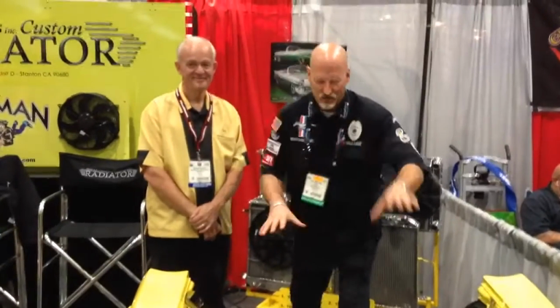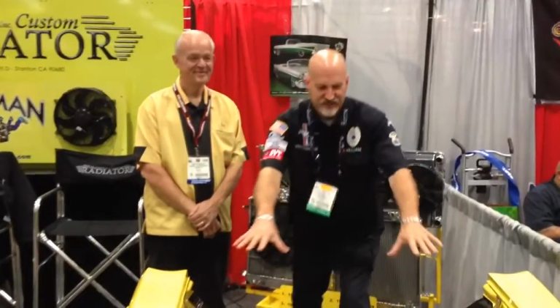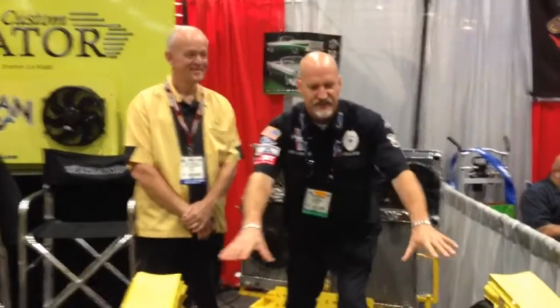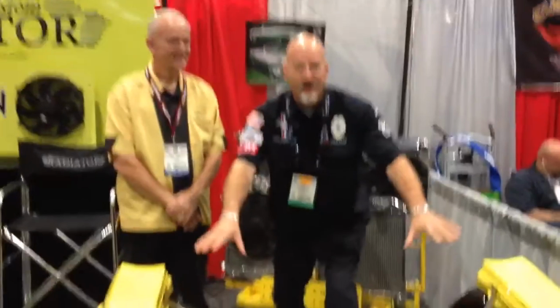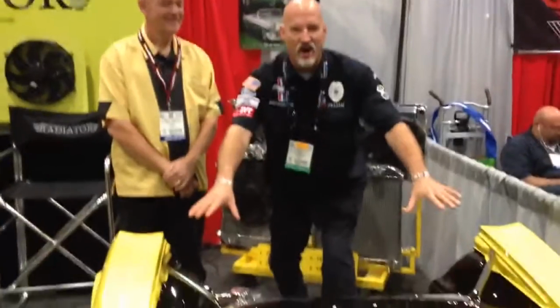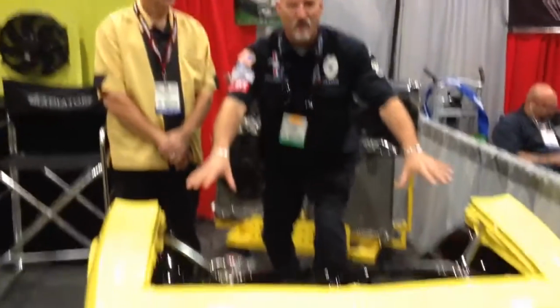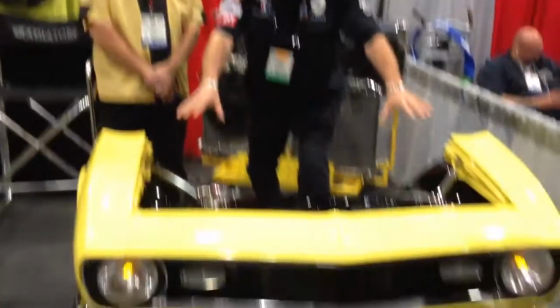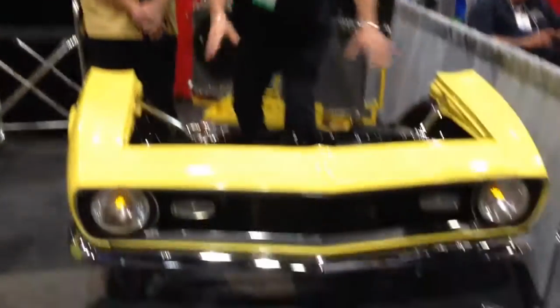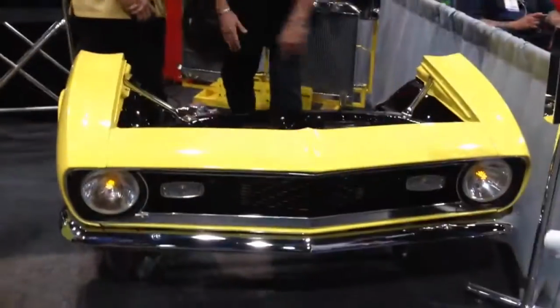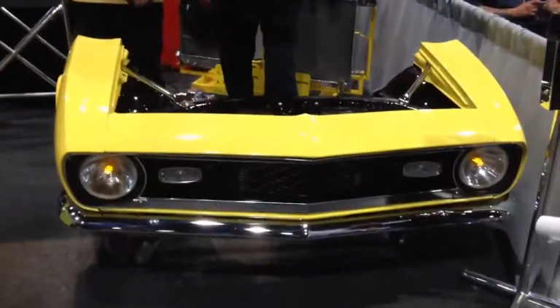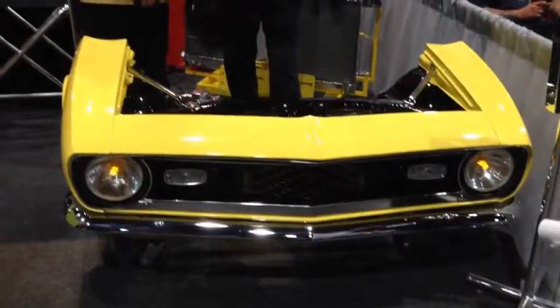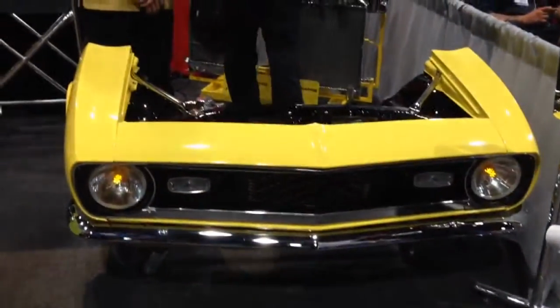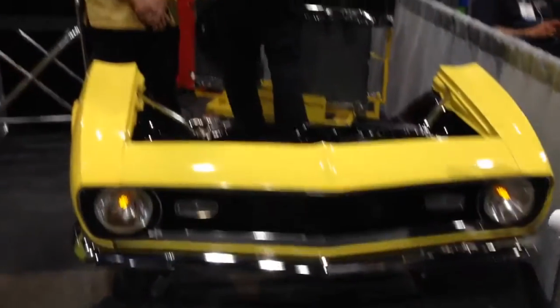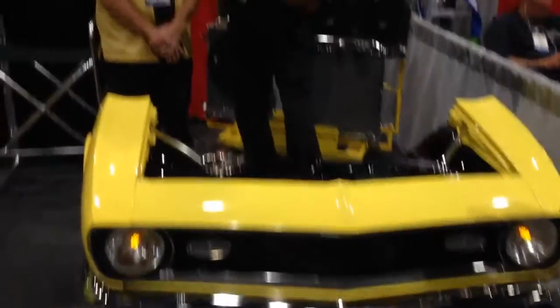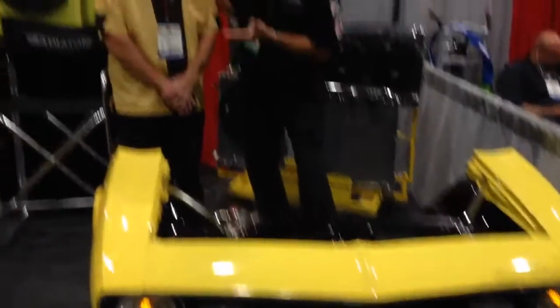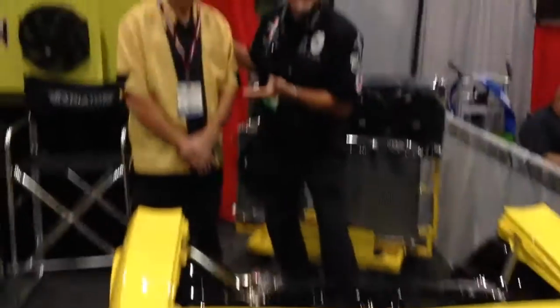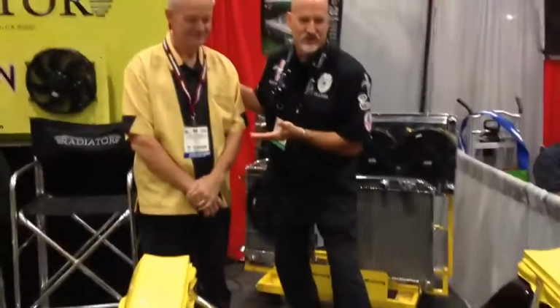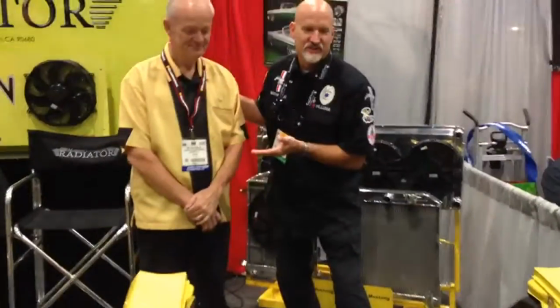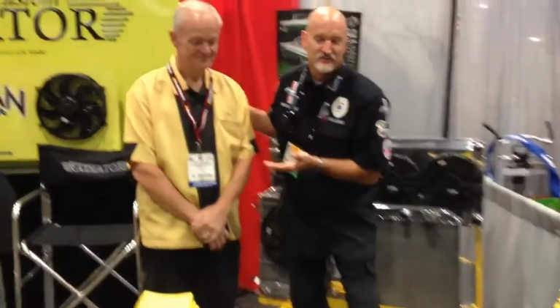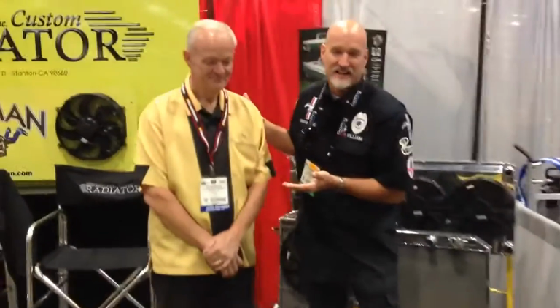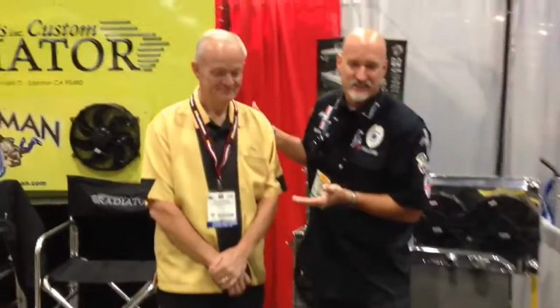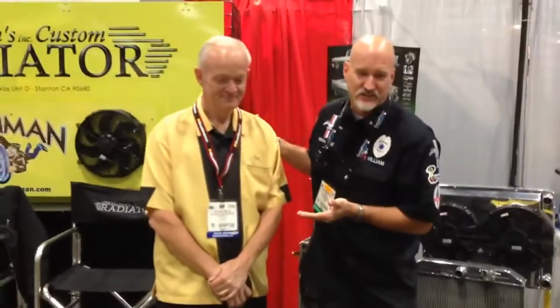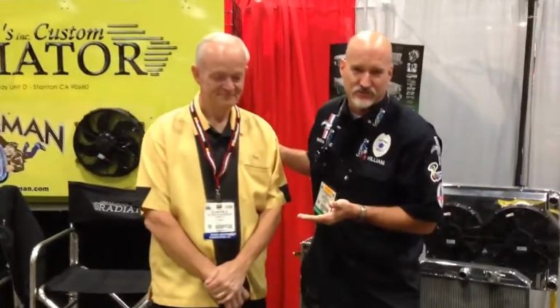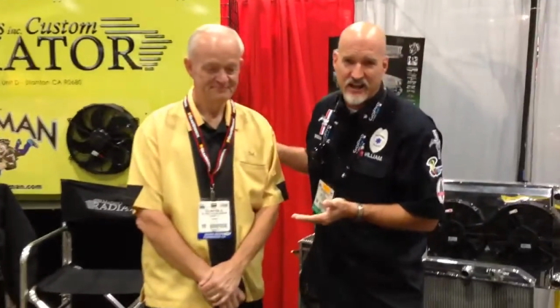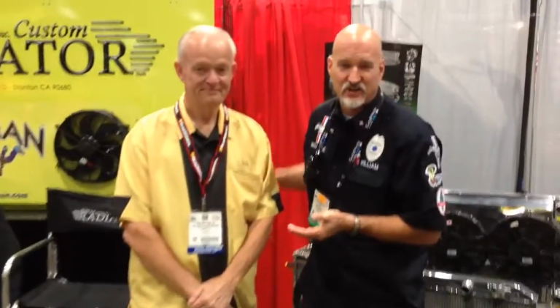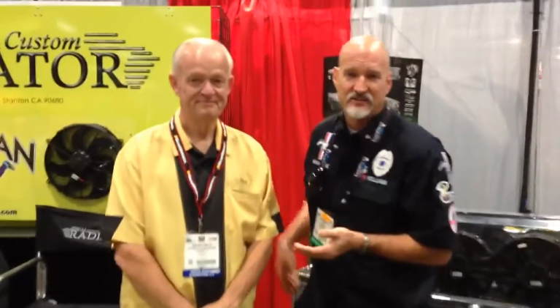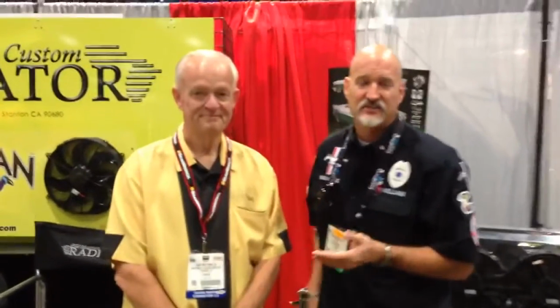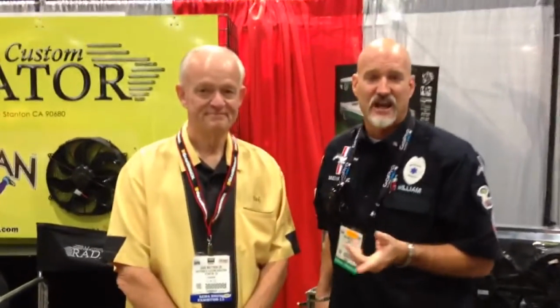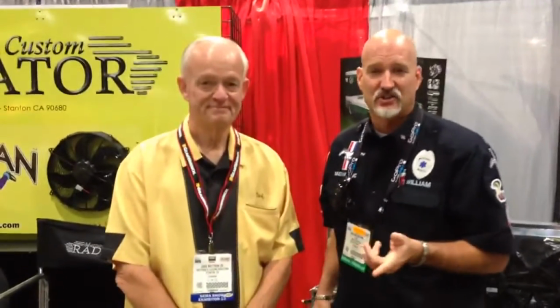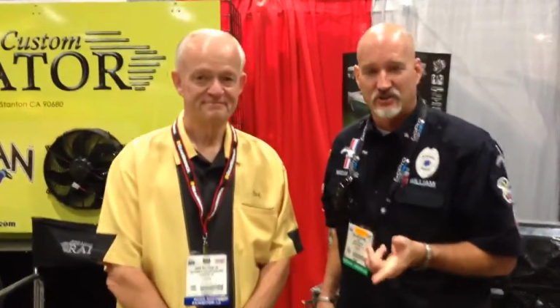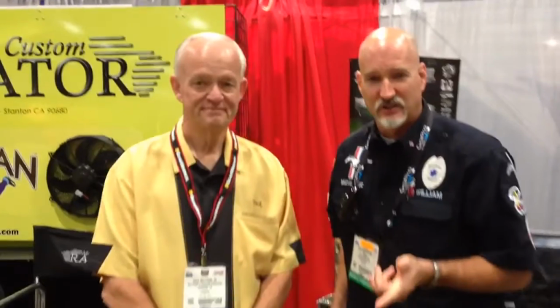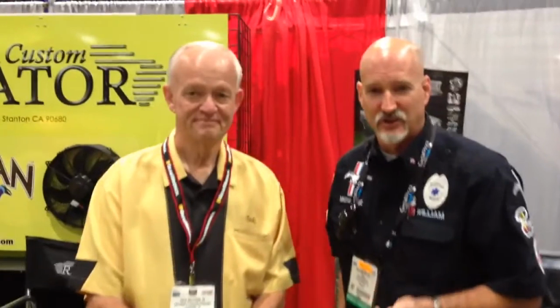This is a Camaro. This is Jack Sr. and this is Madsen's Custom Radiator. Have you guys seen Jack Jr. in interviews?